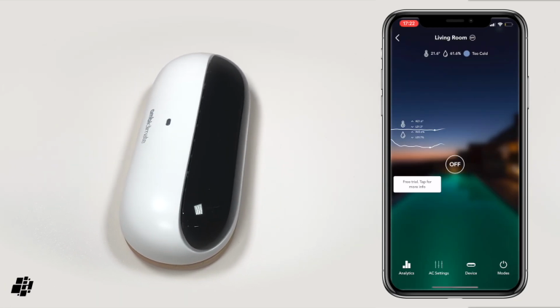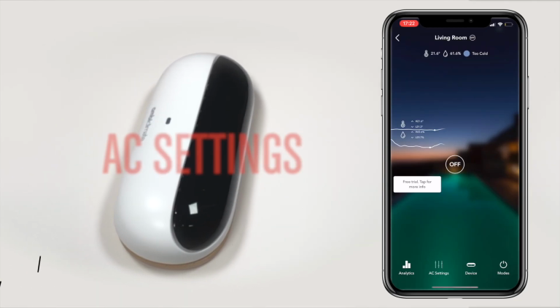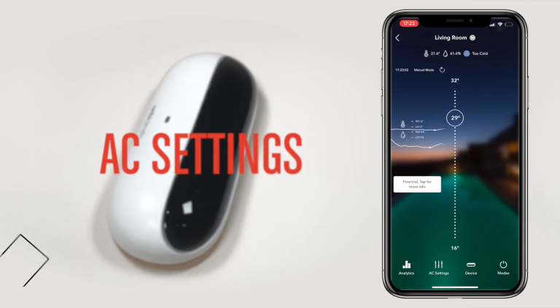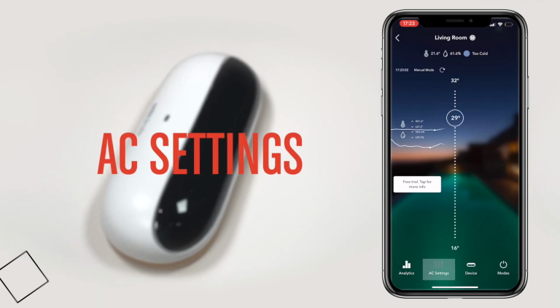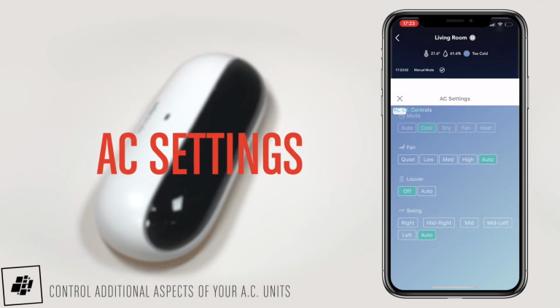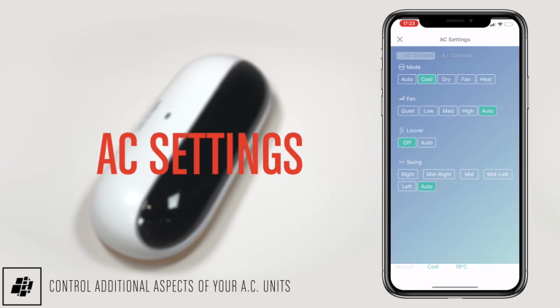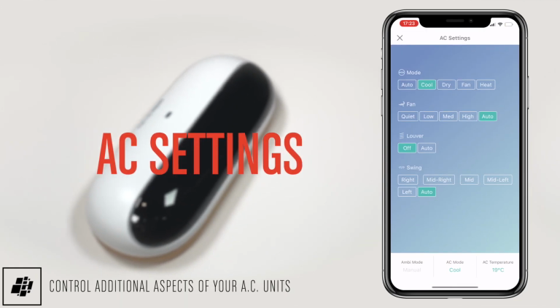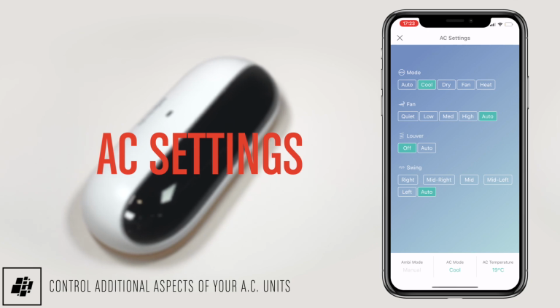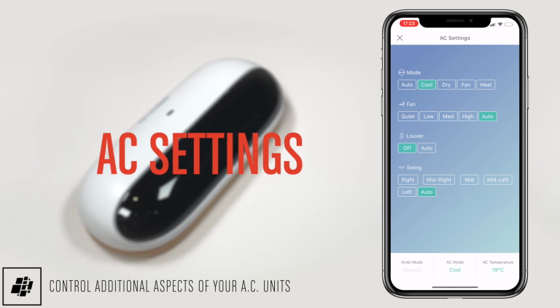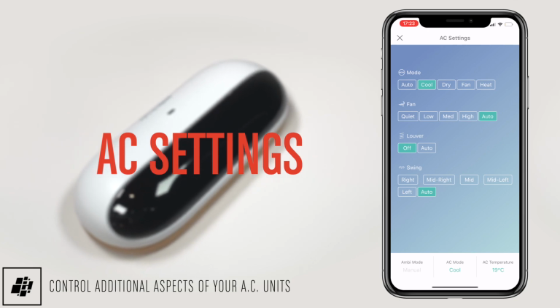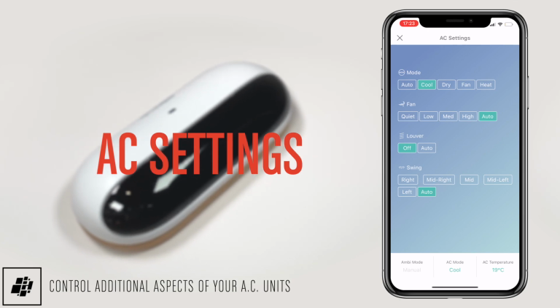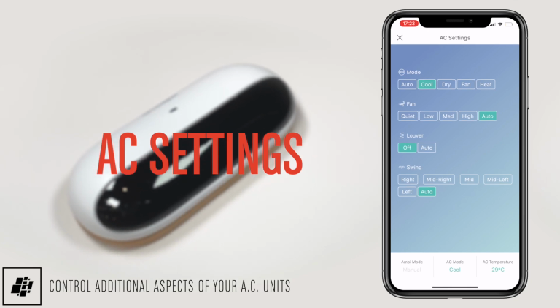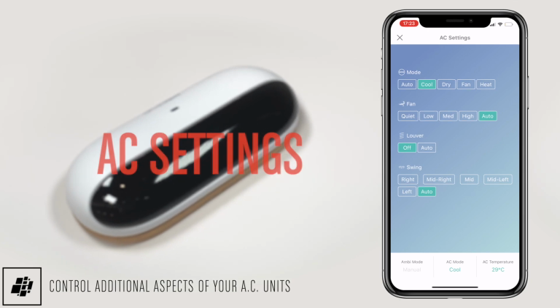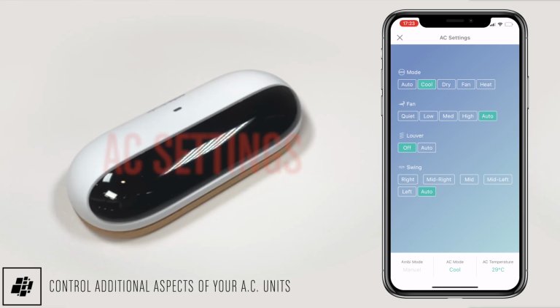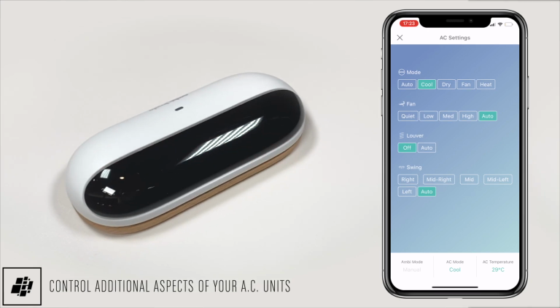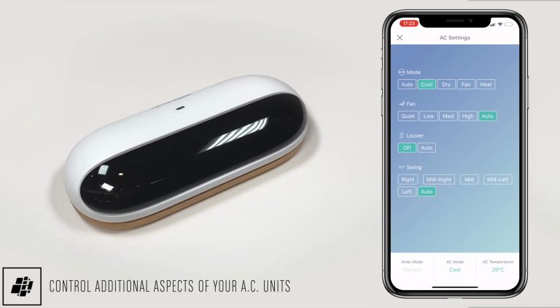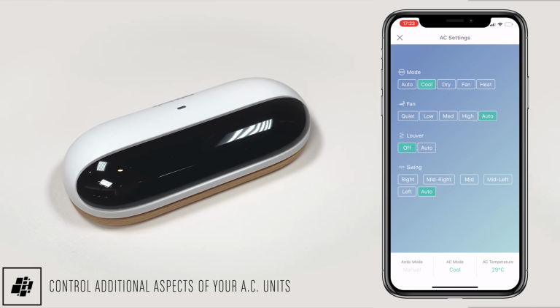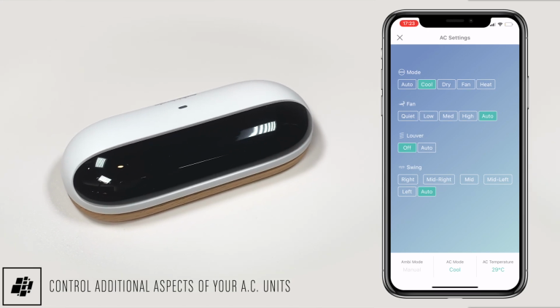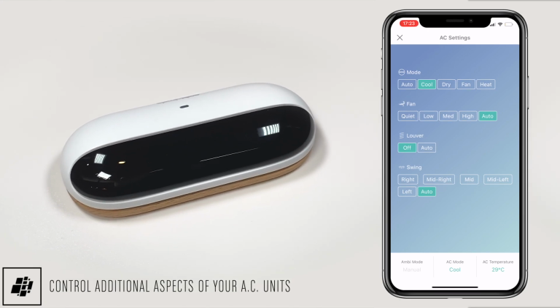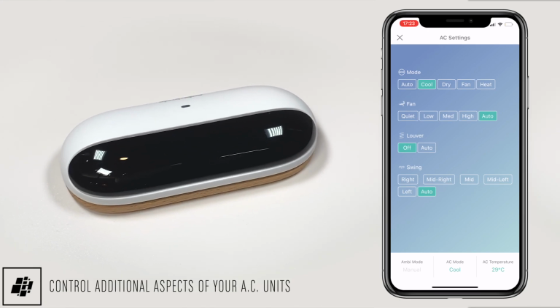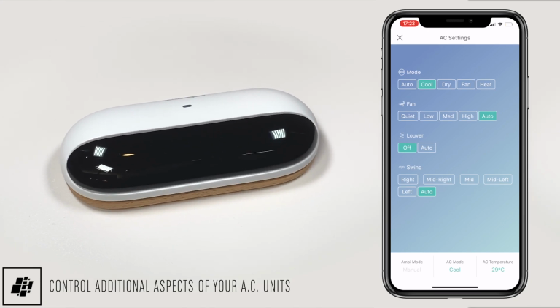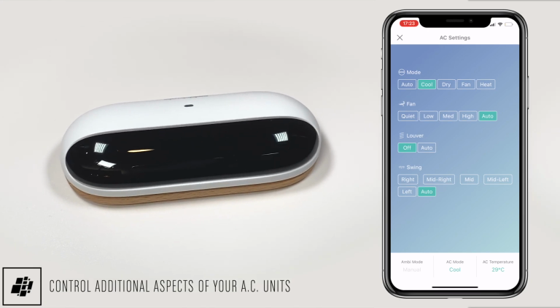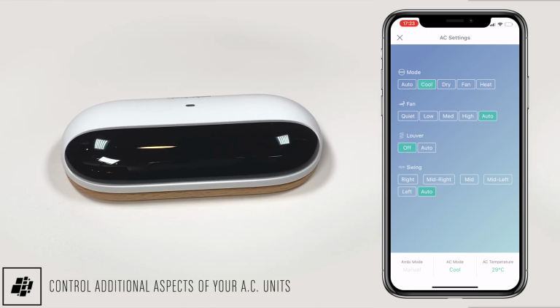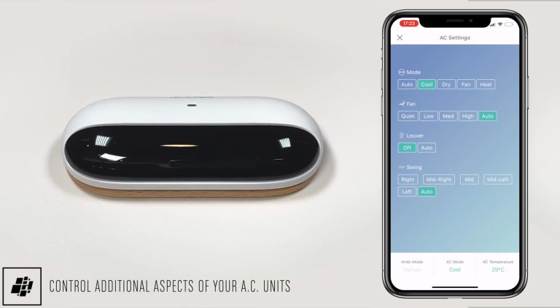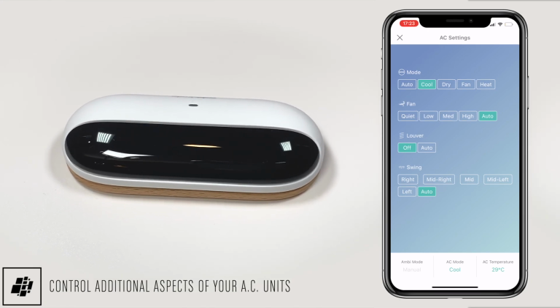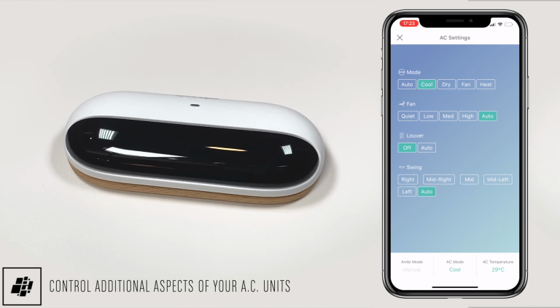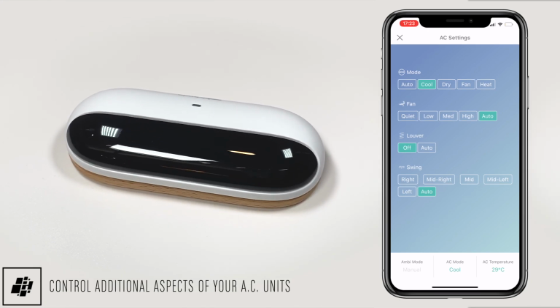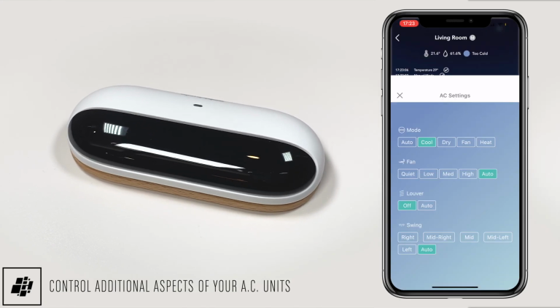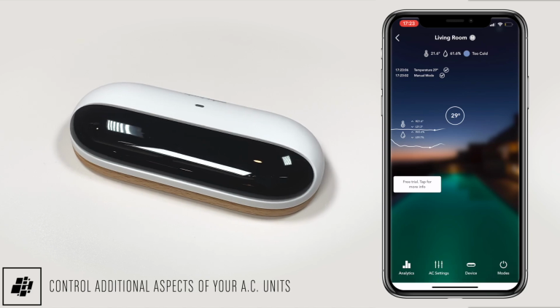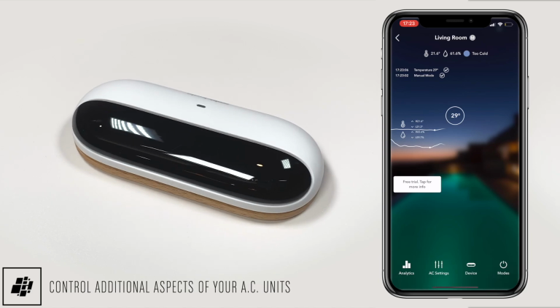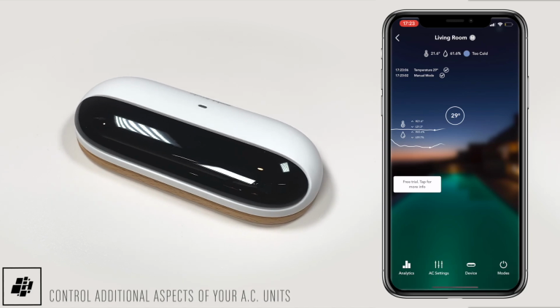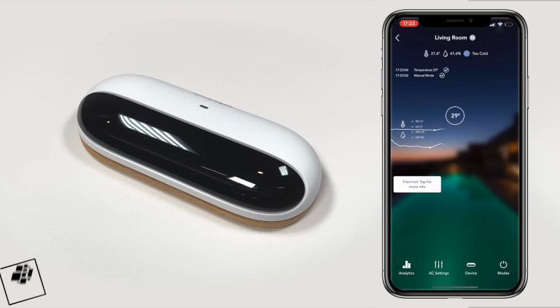And finally, the AC Settings tab gives access to all parts of your specific AC unit for even more granular control.